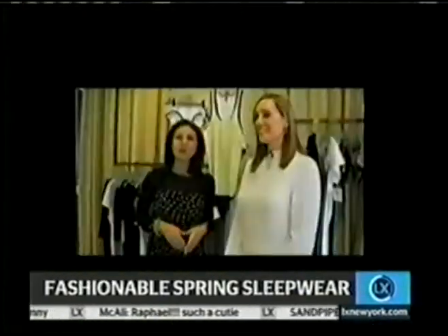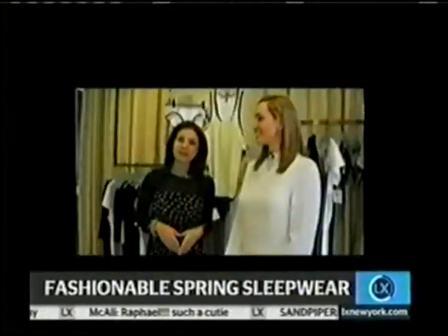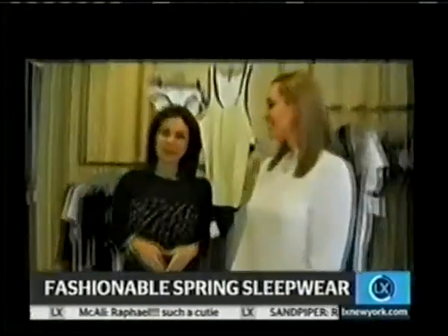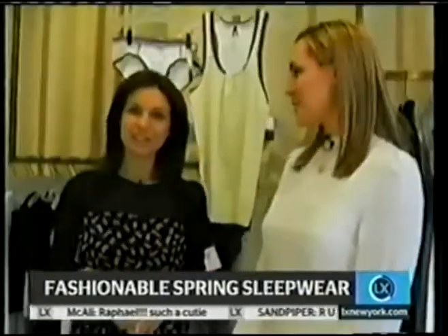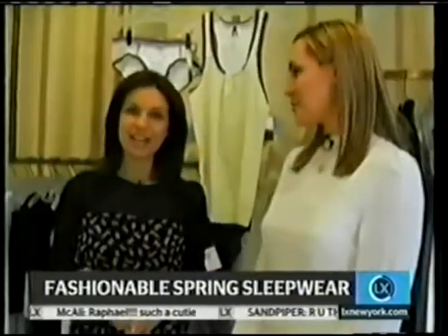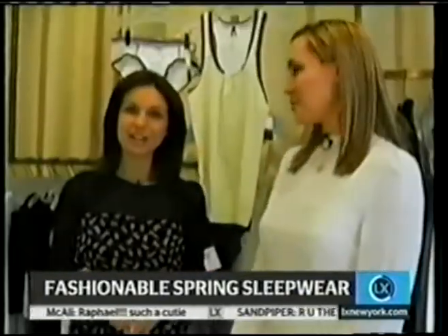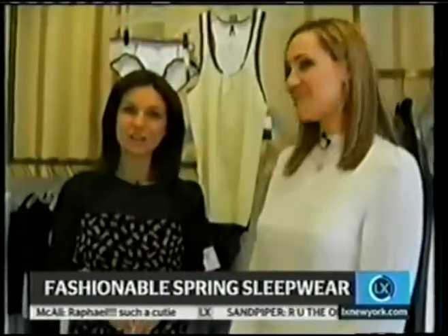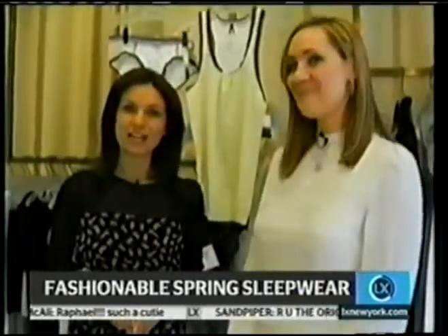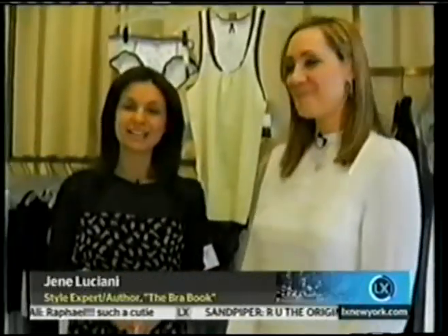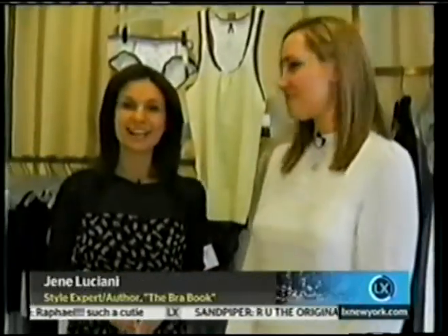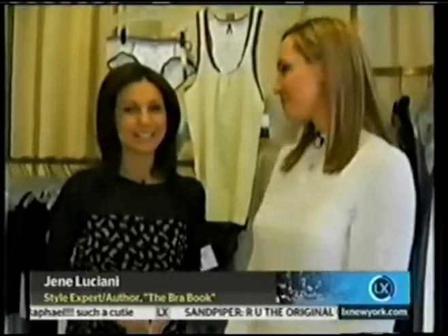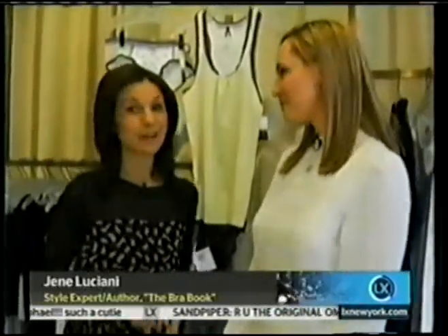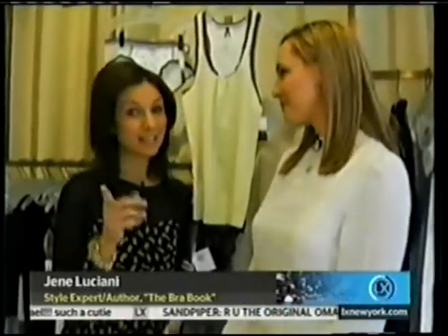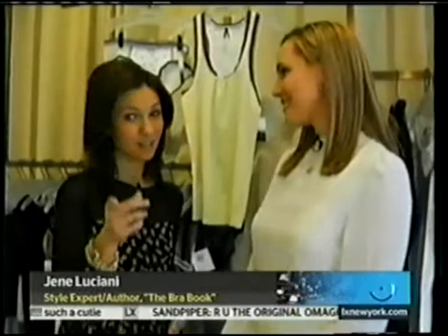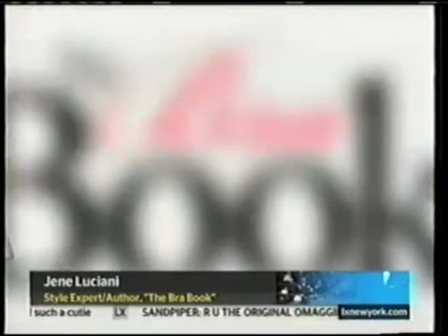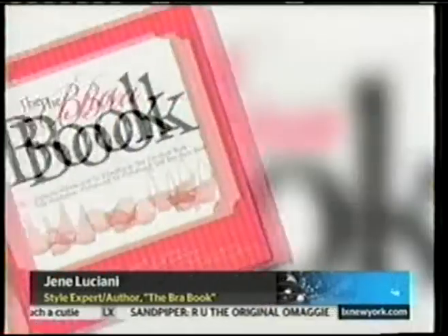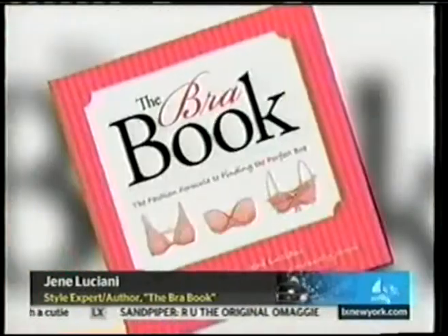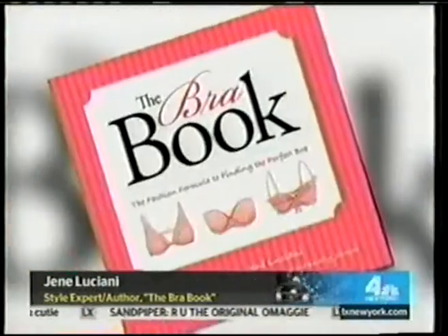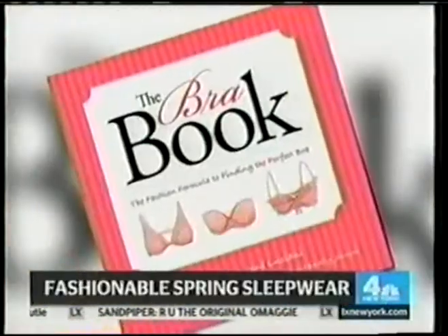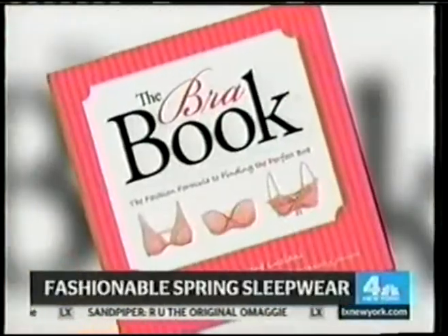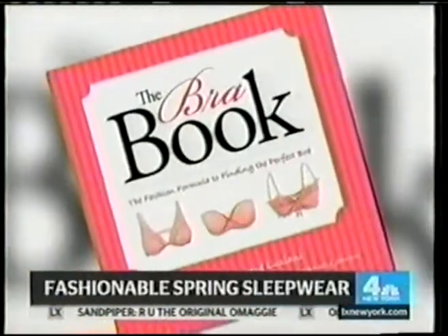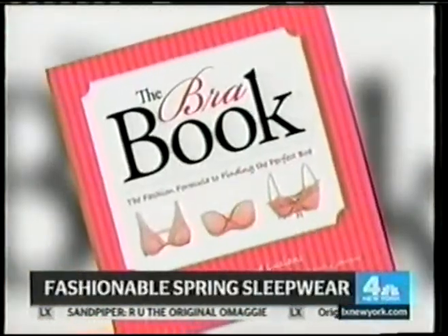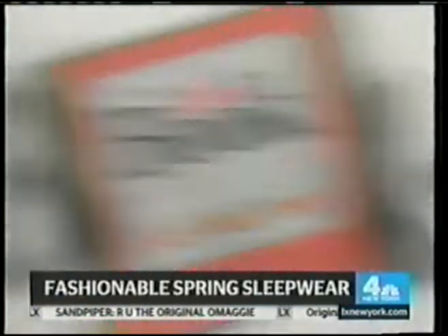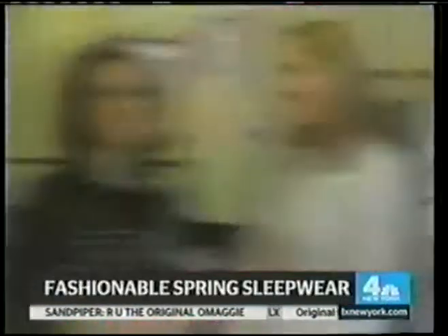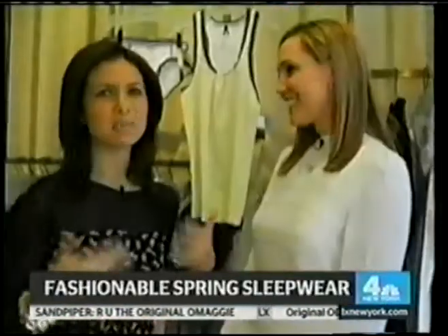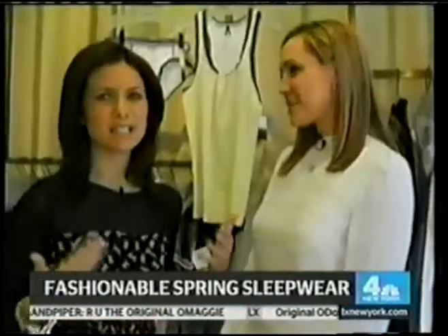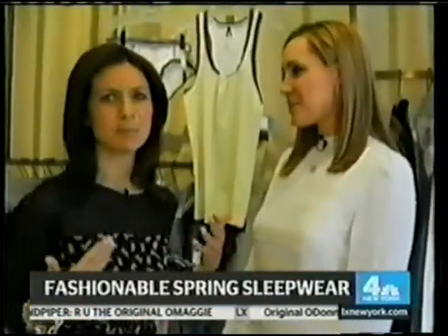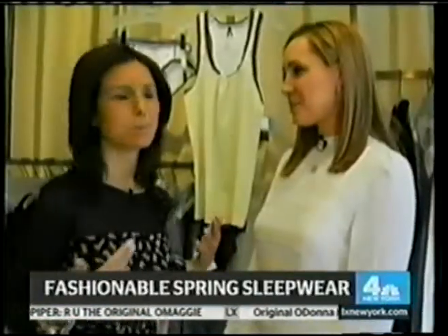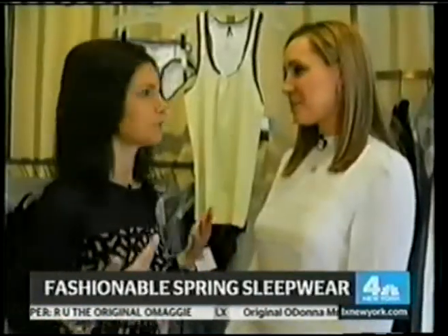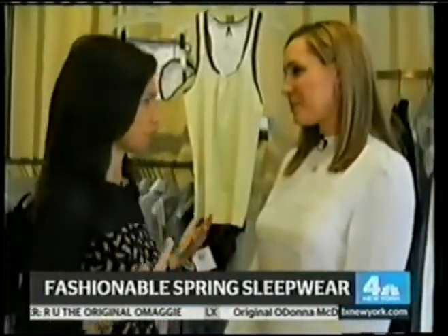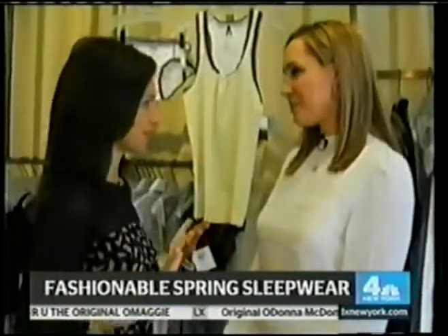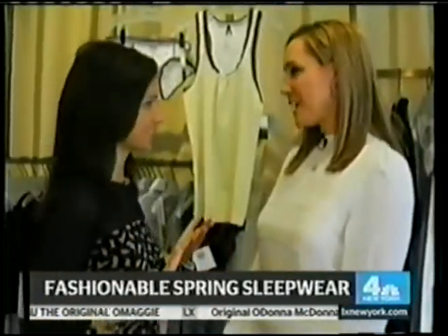We're here today with Janae Luciani, style expert and author of The Bra Book, here to talk about how to spice up your pajamas.